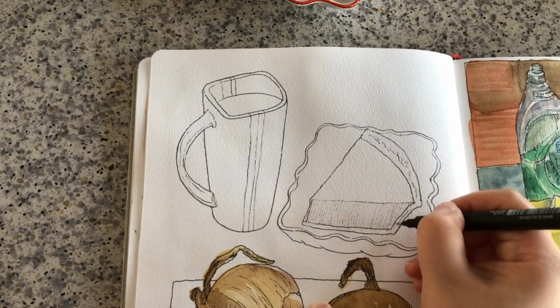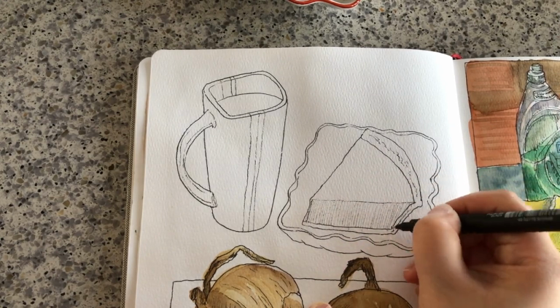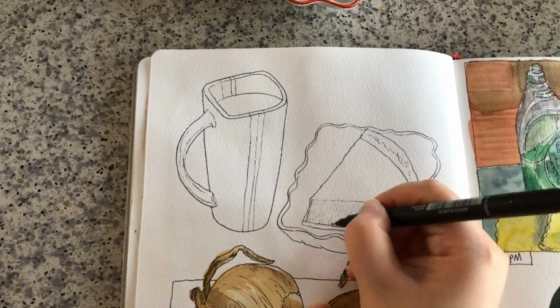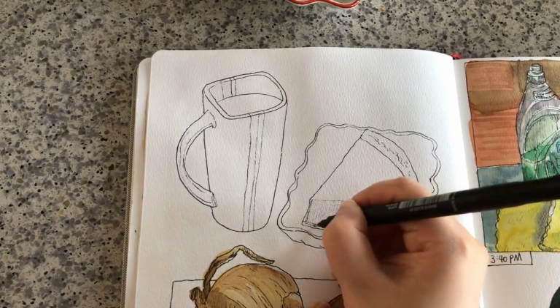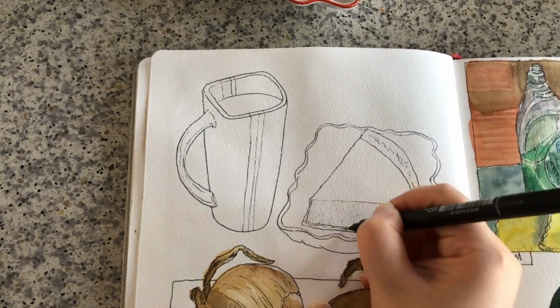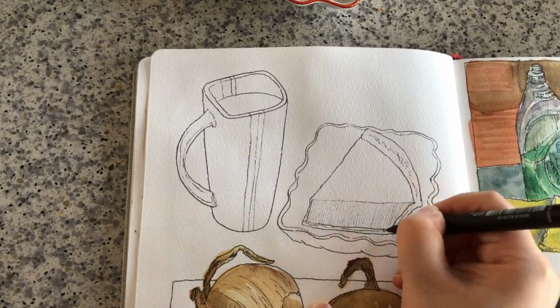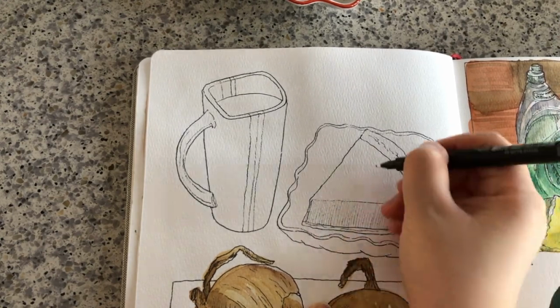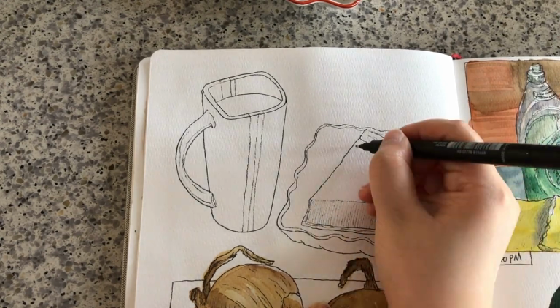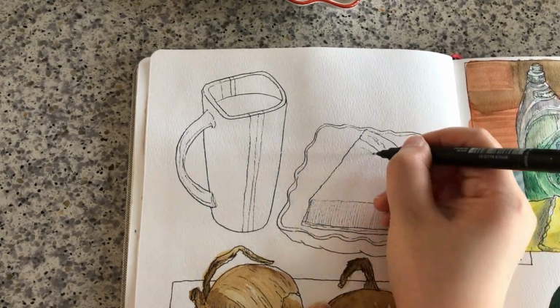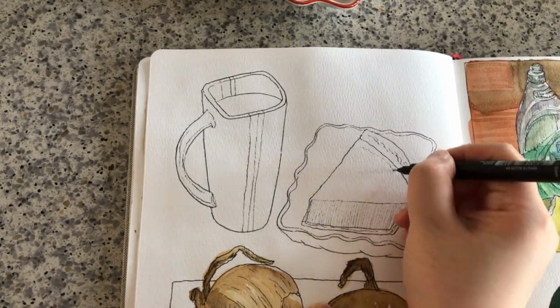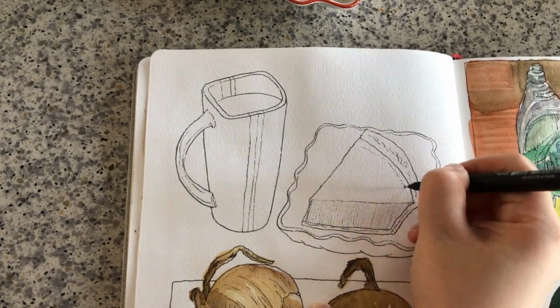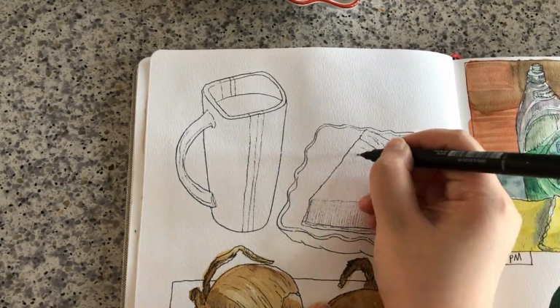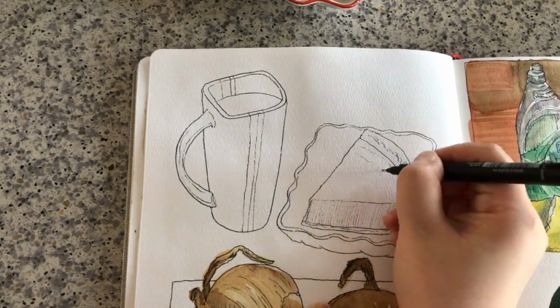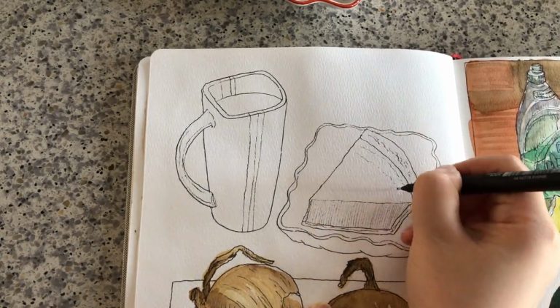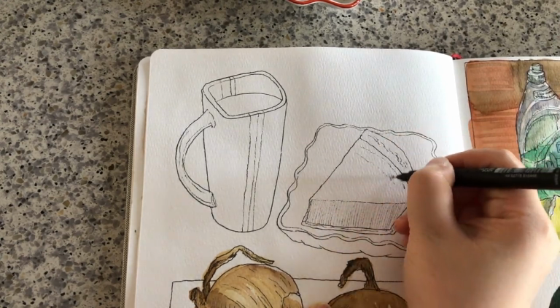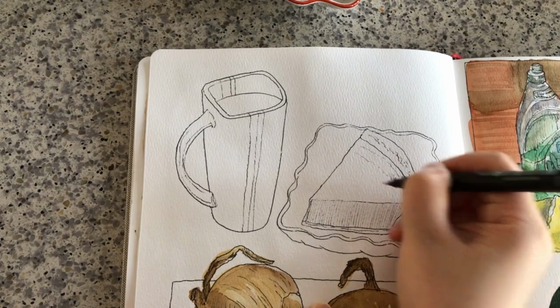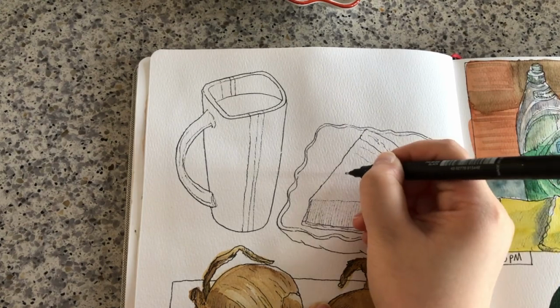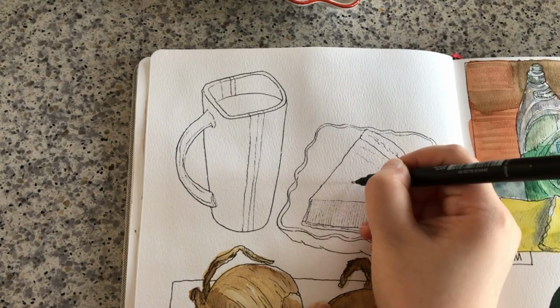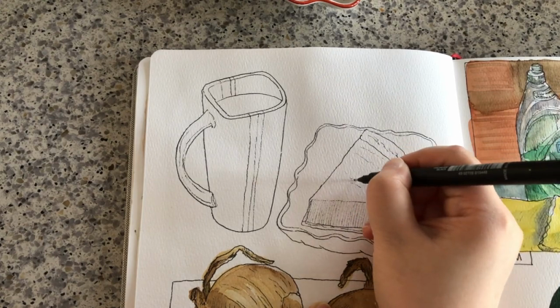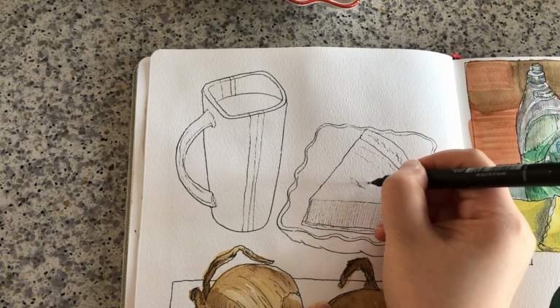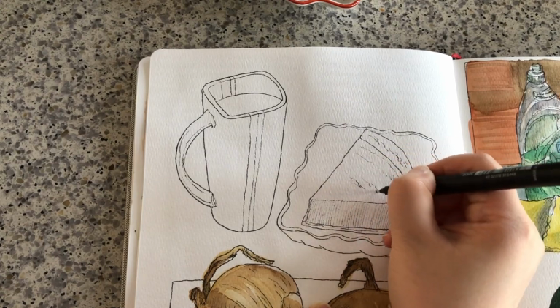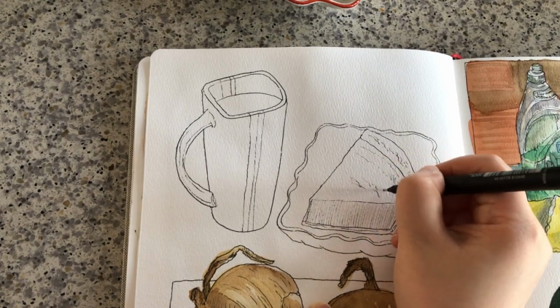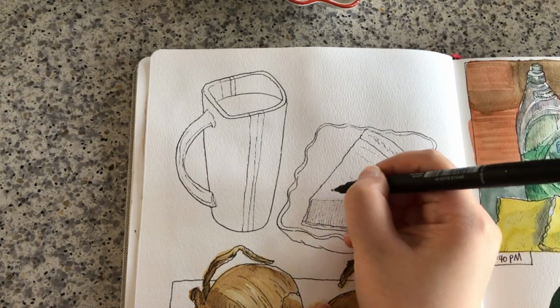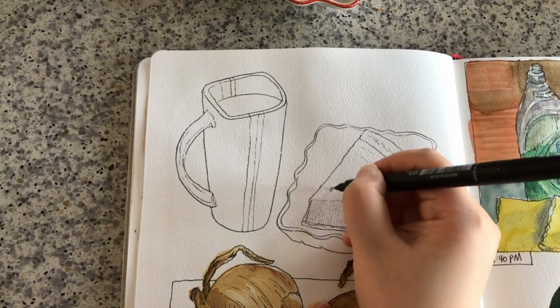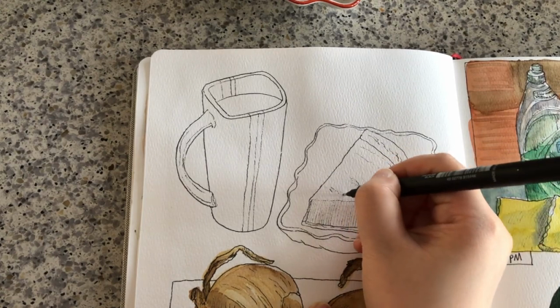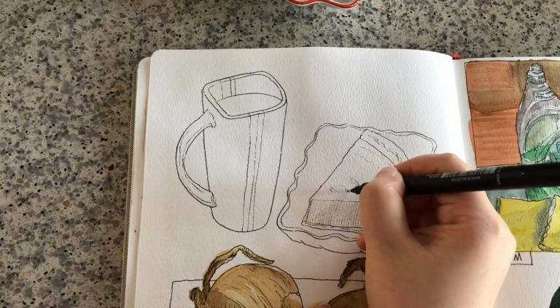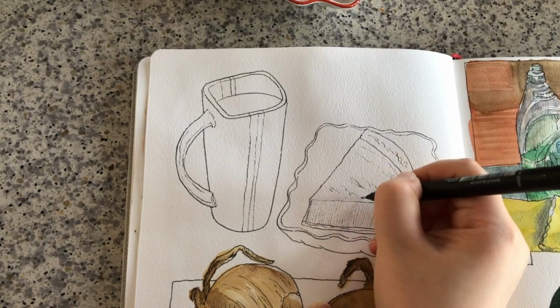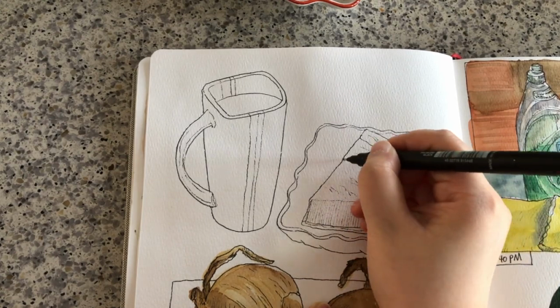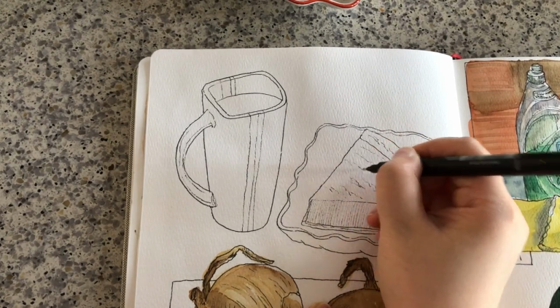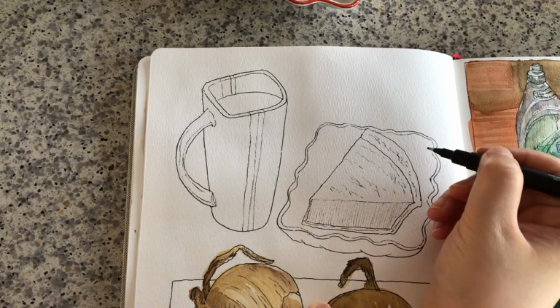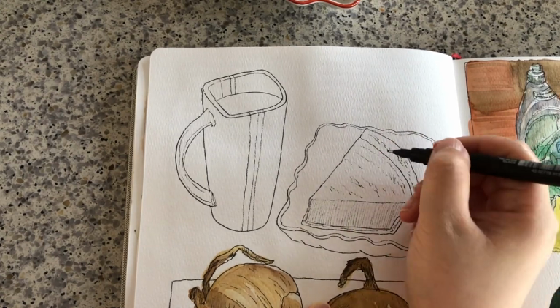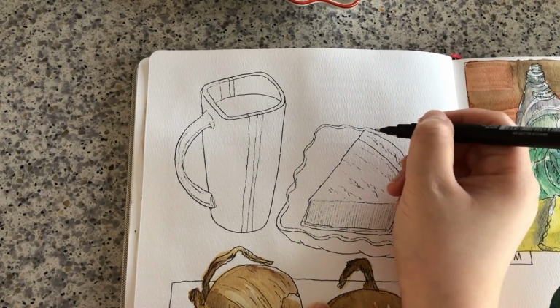When we're drawing cups and dishes, make sure we draw the outline of the rim.